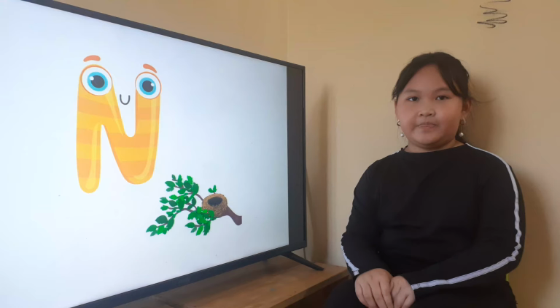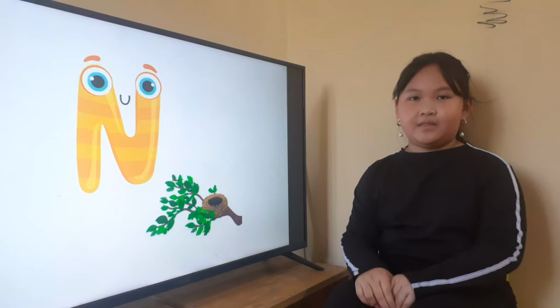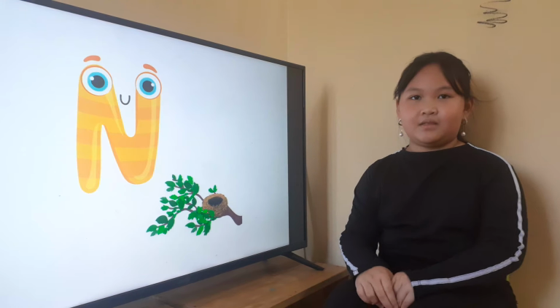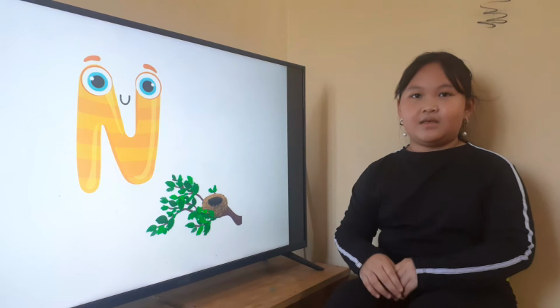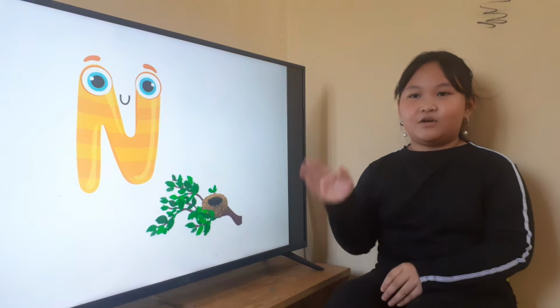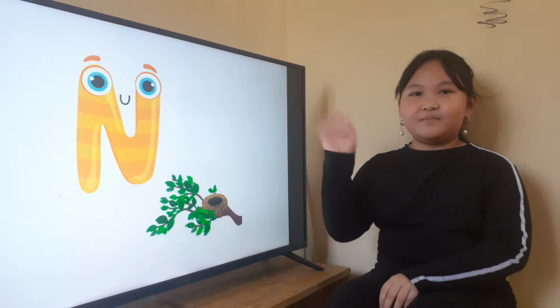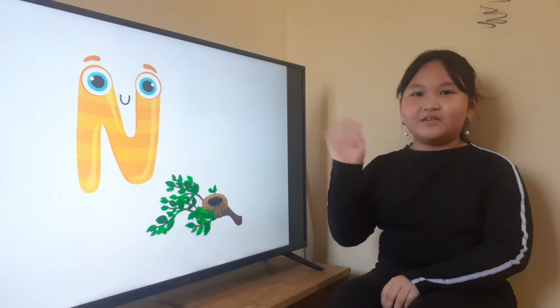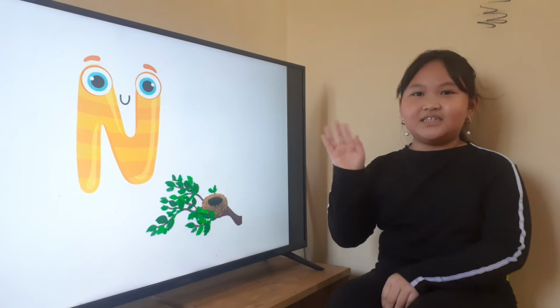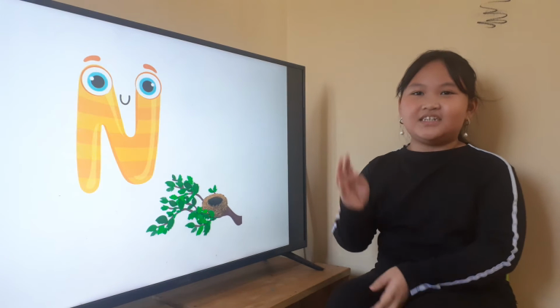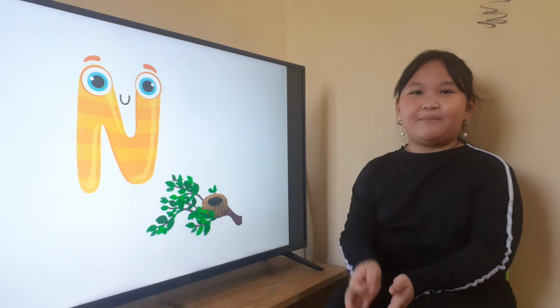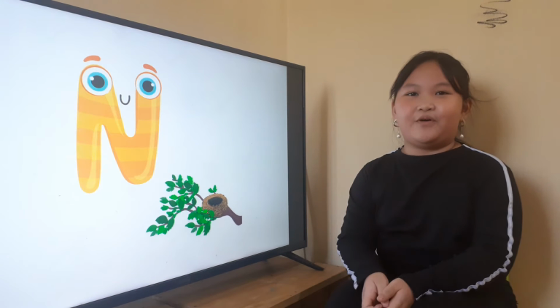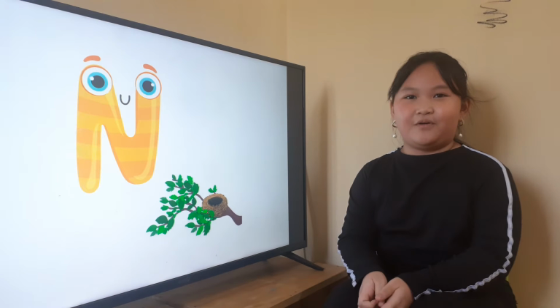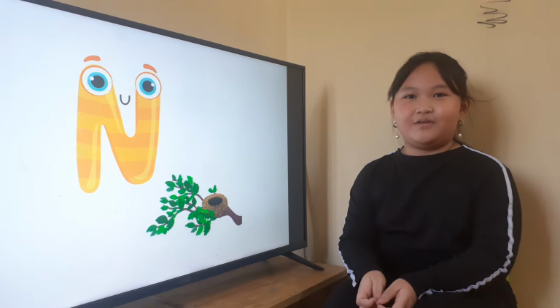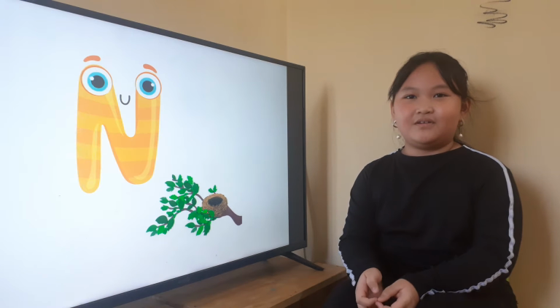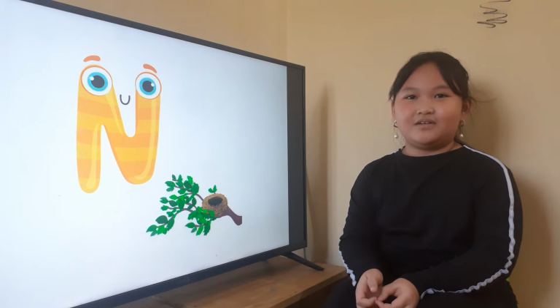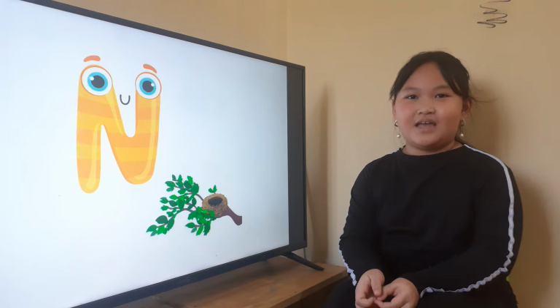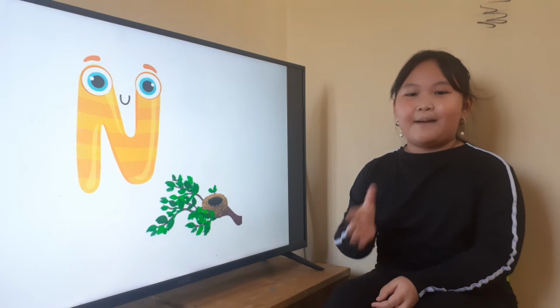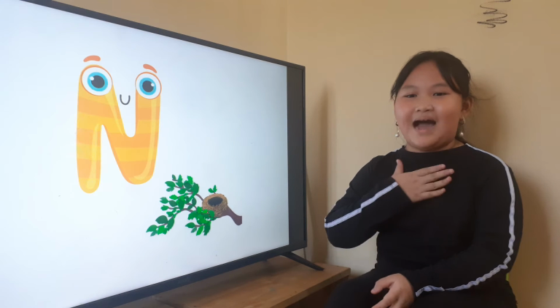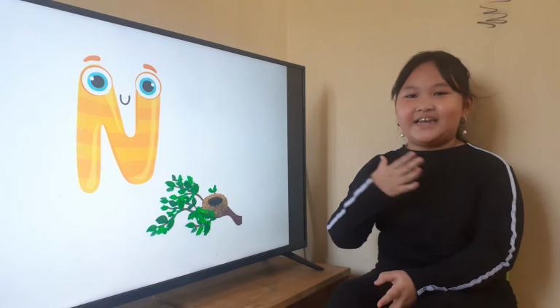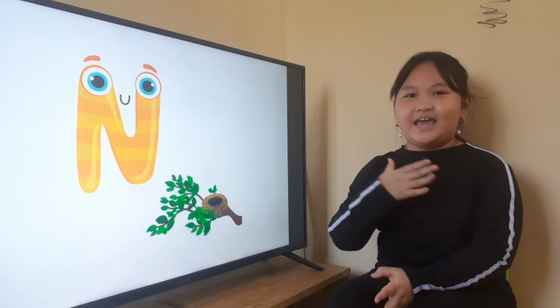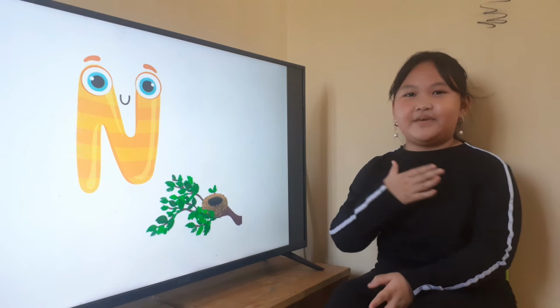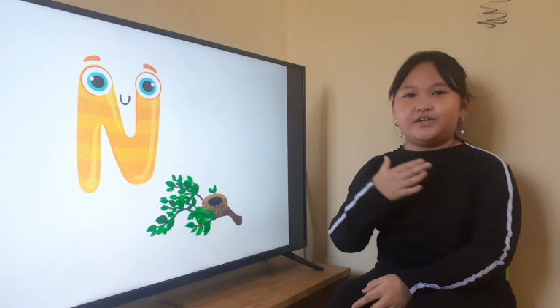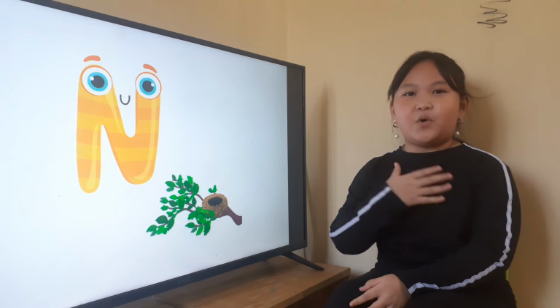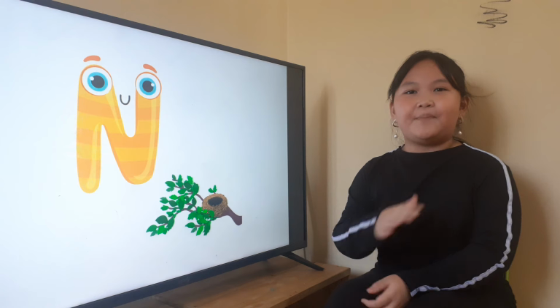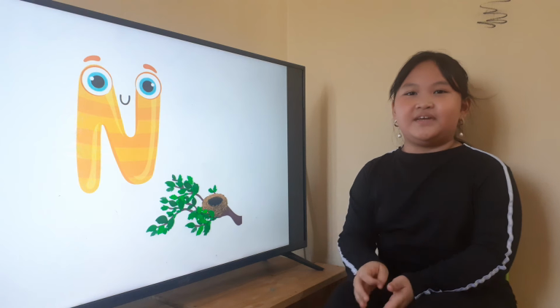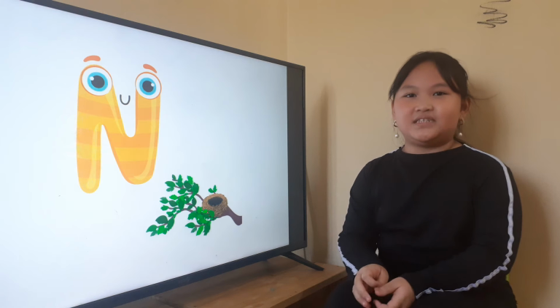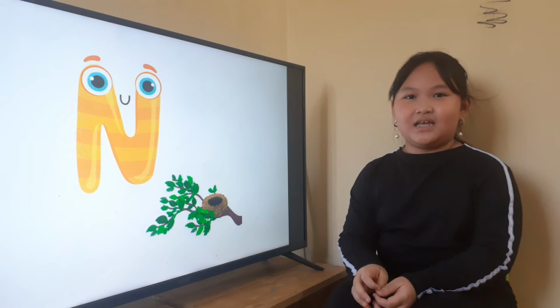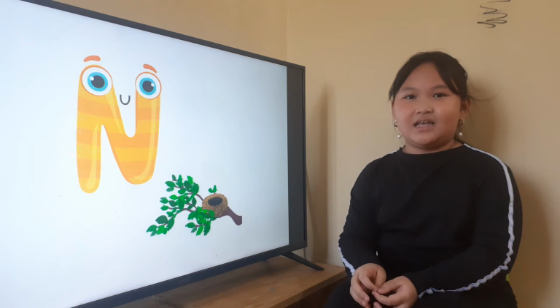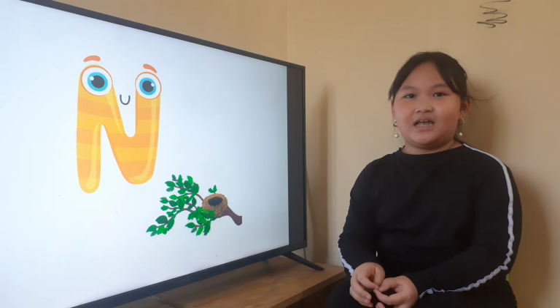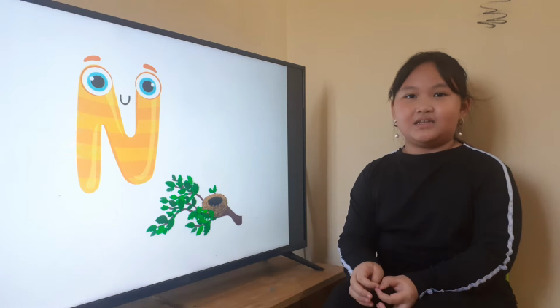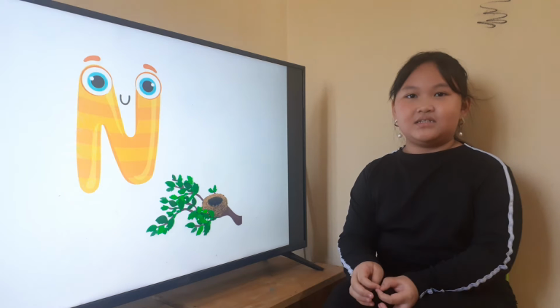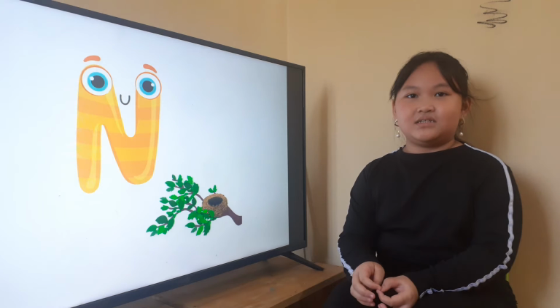Good morning. Good morning, Teacher Apple. Oh, what's your name? My name is Robert. Yes, nice to meet you, Robert.